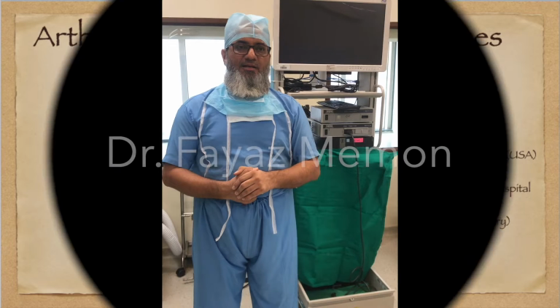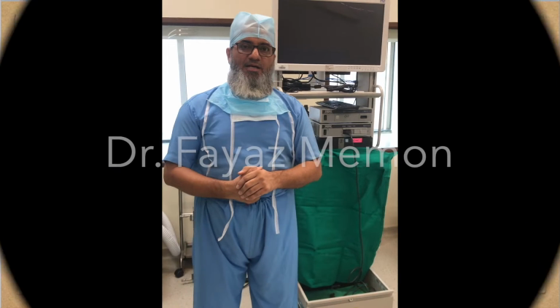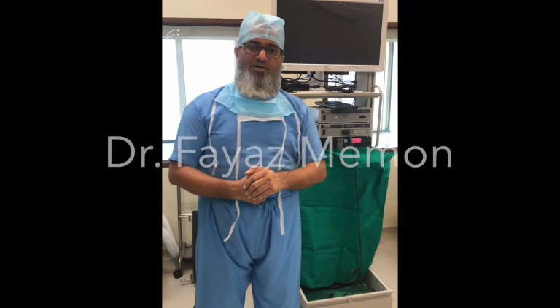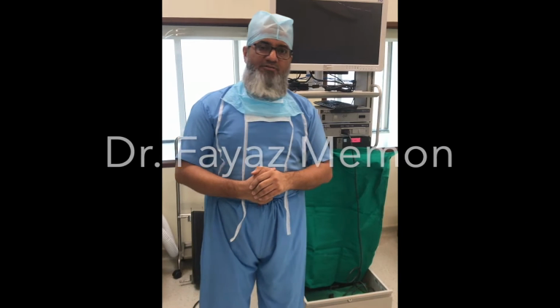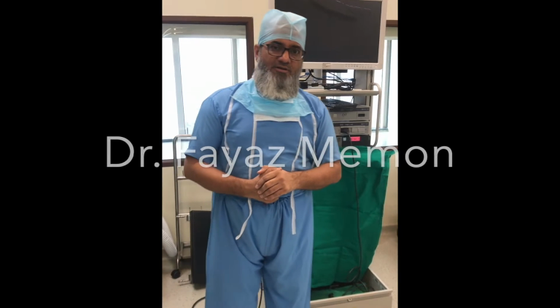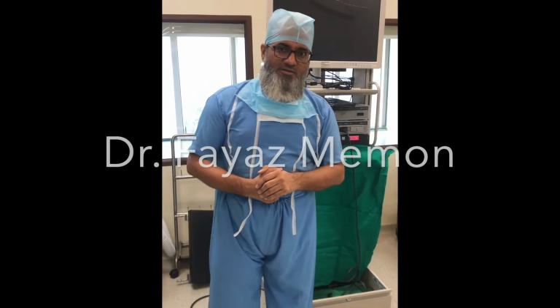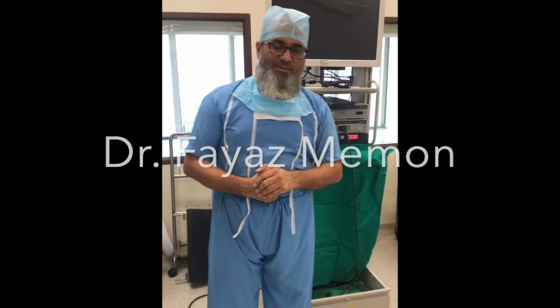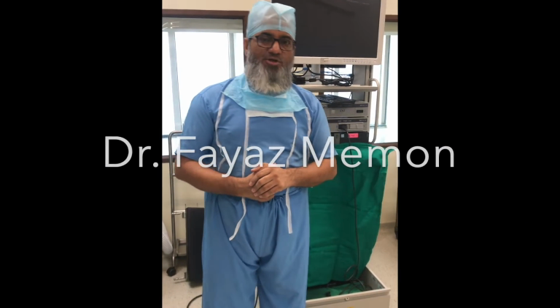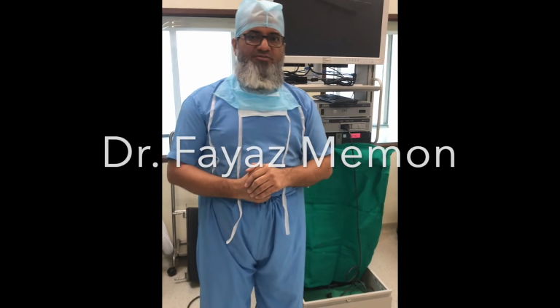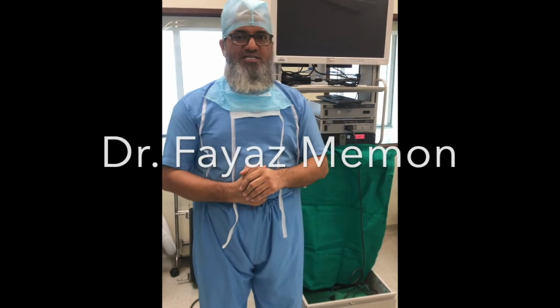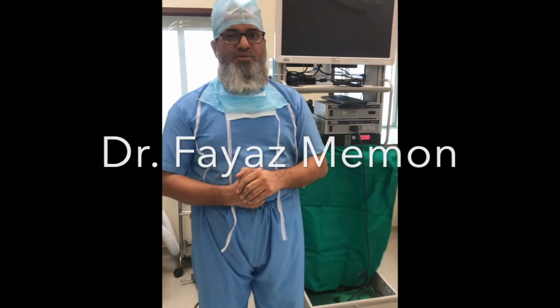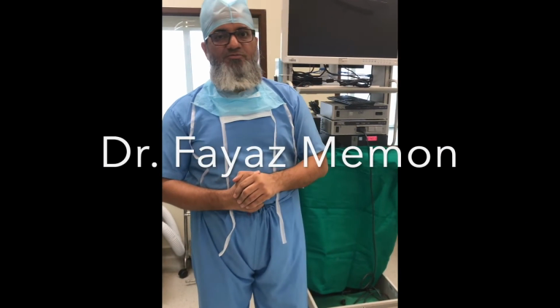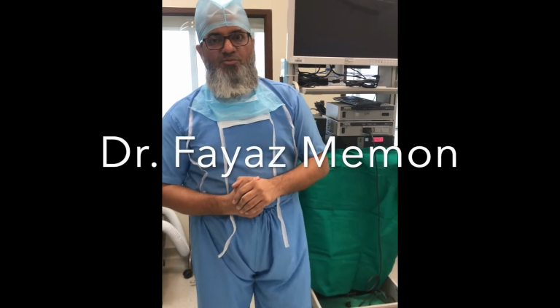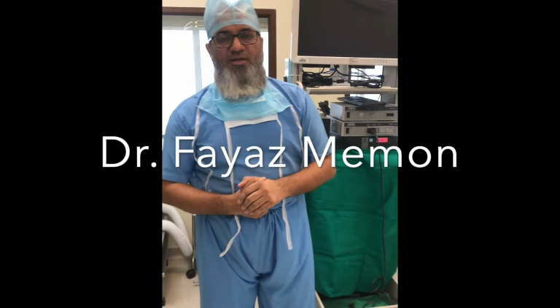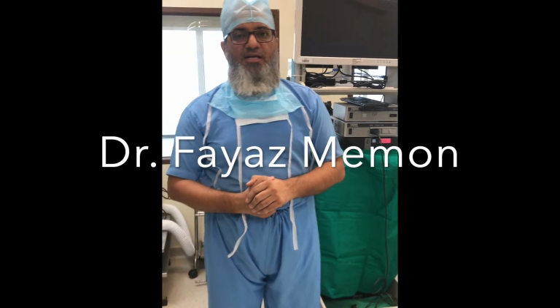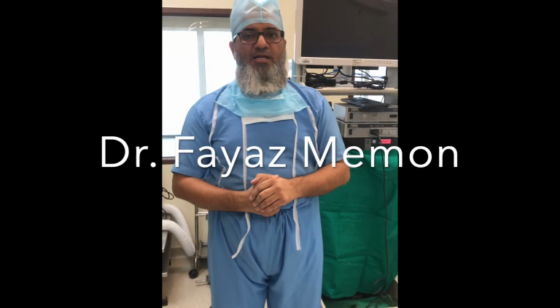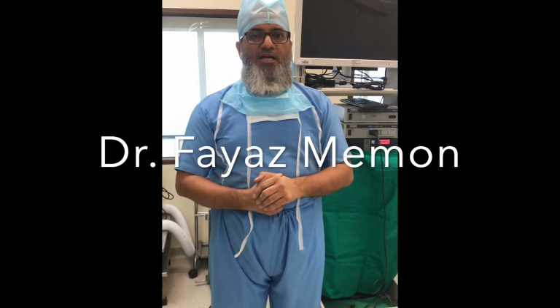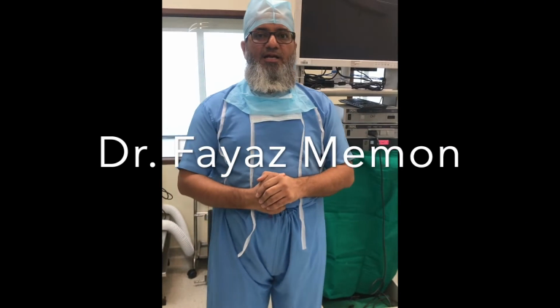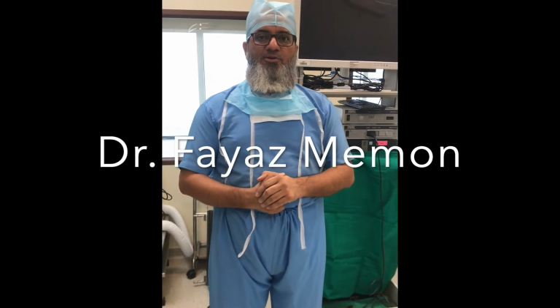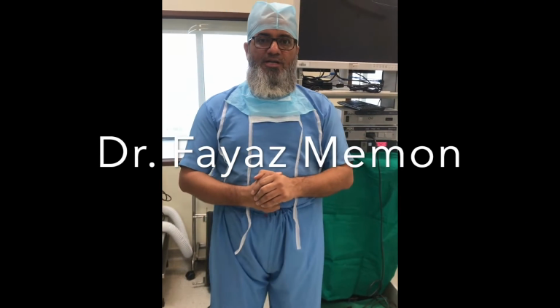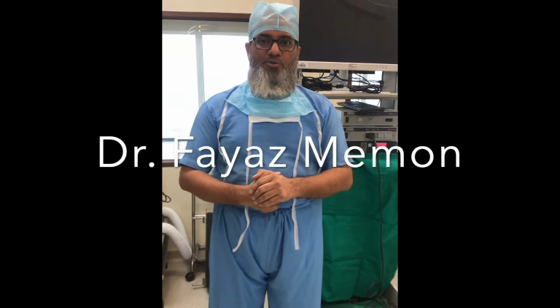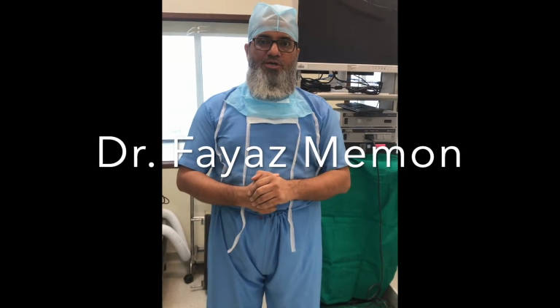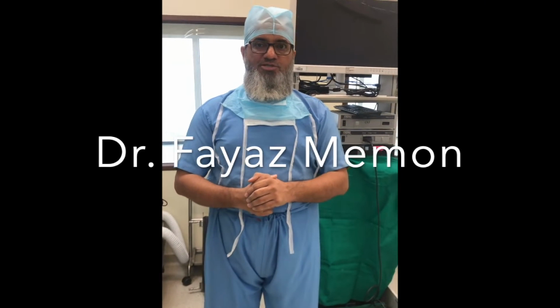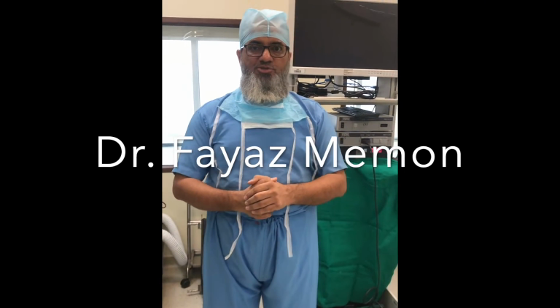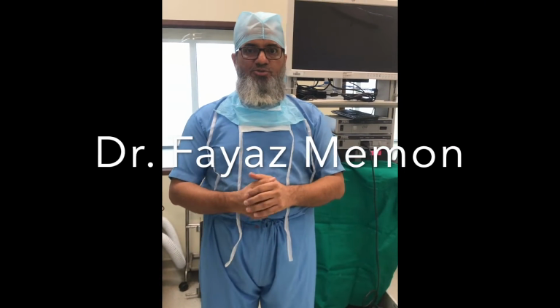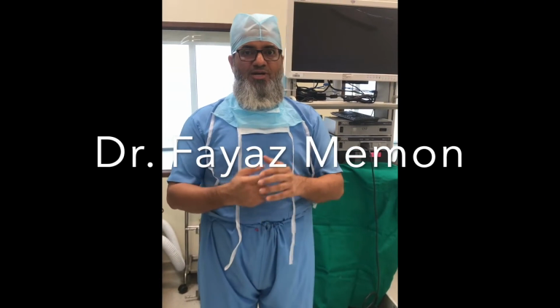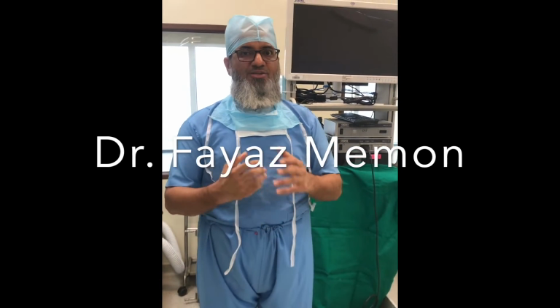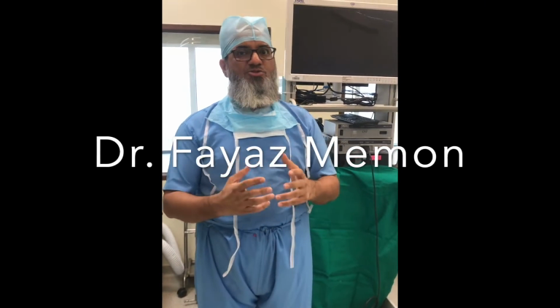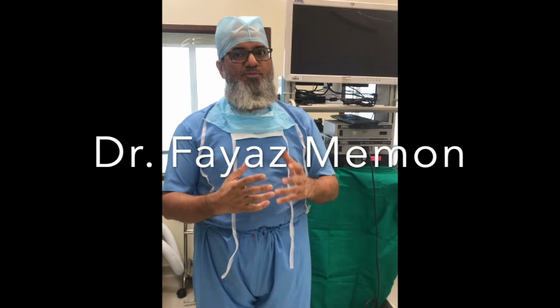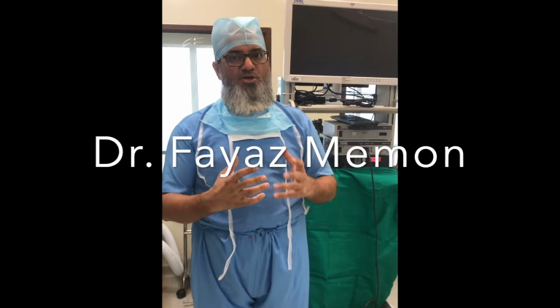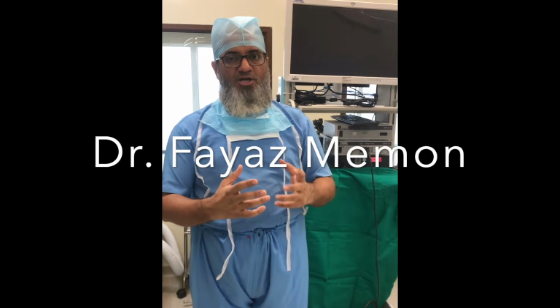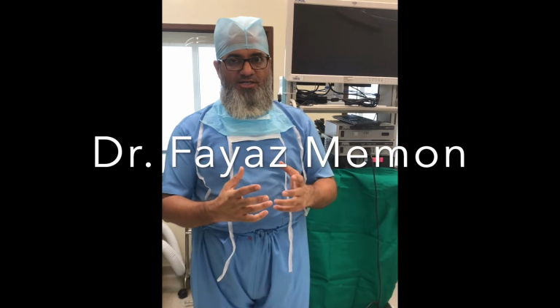Hello everyone, I am Dr. Fayaz Mehman from Mumbai and today I am going to teach you arthroscopic knot tying.